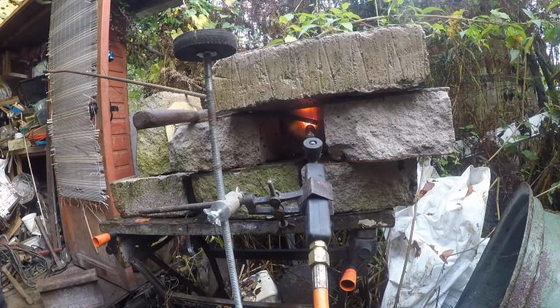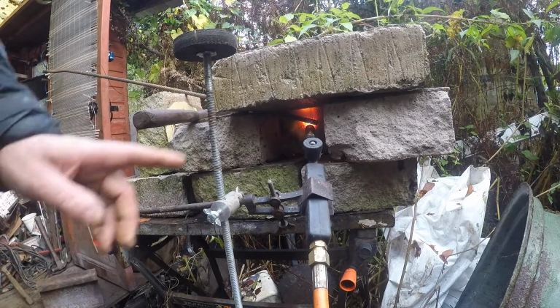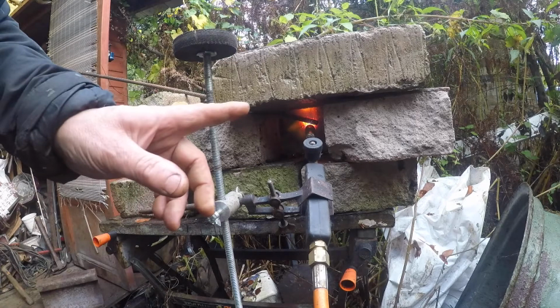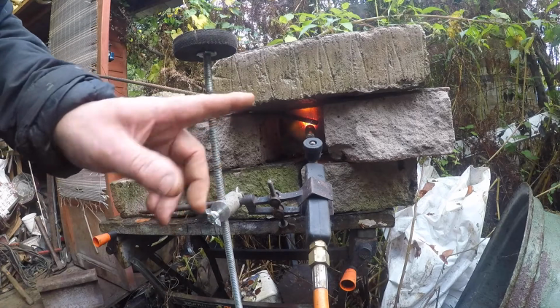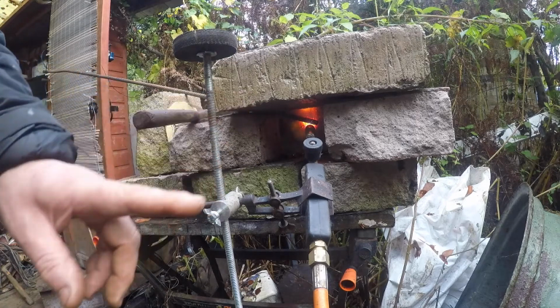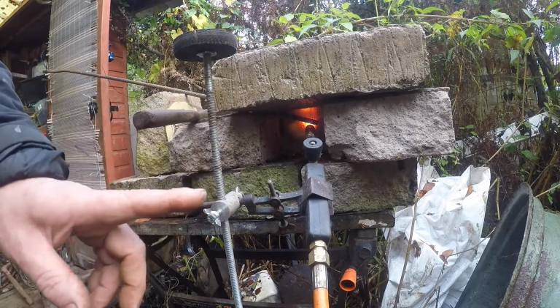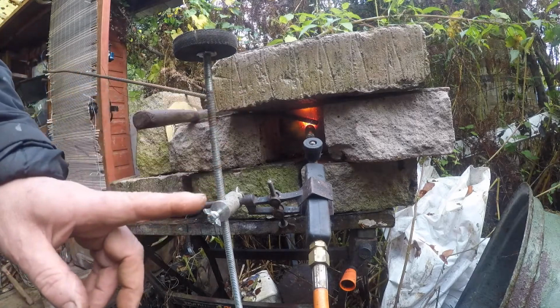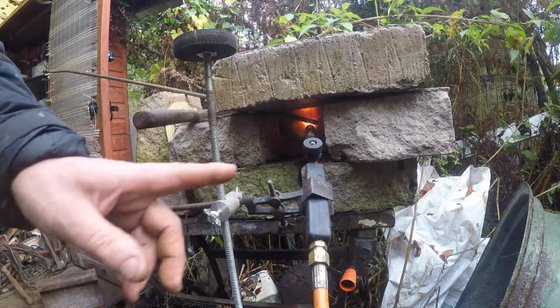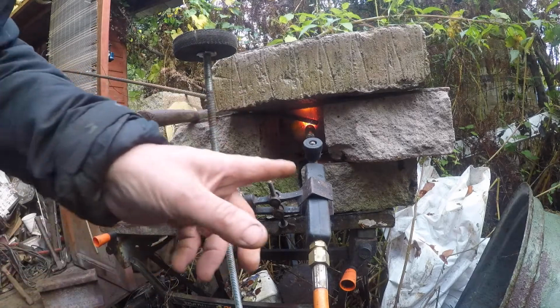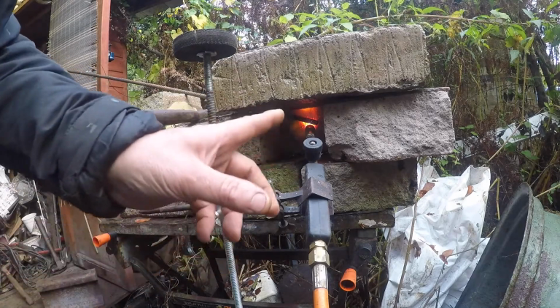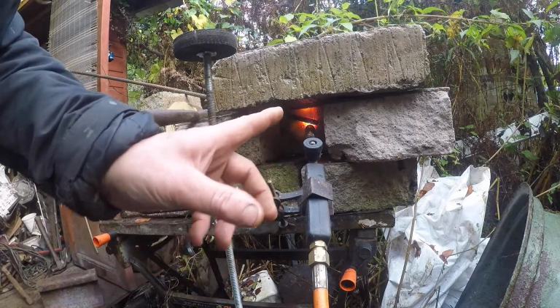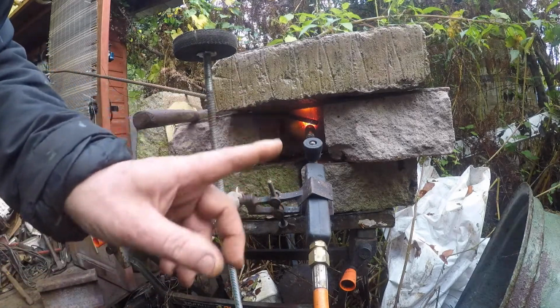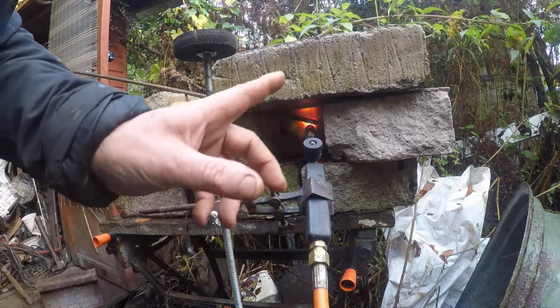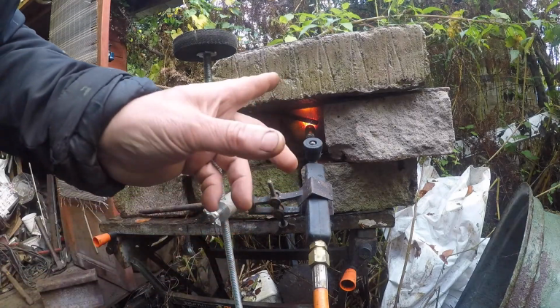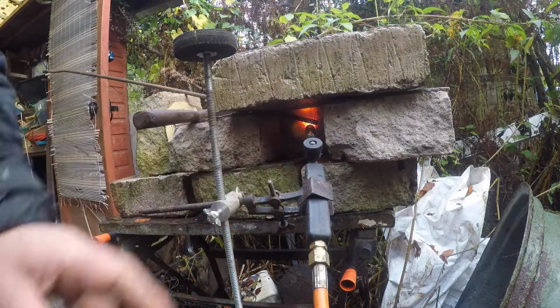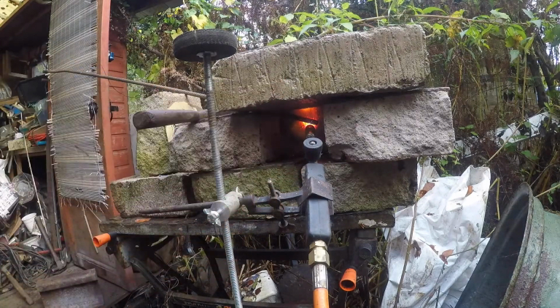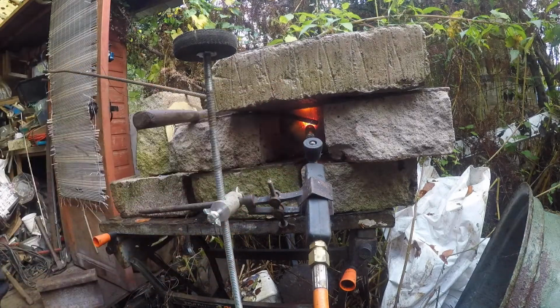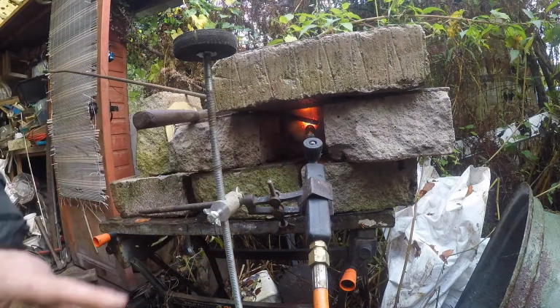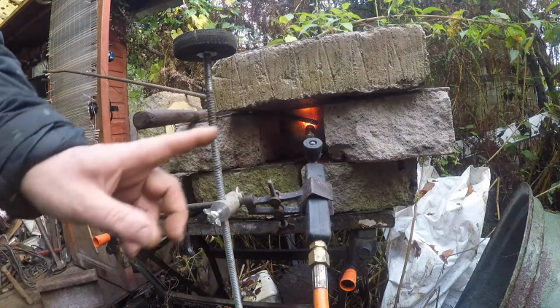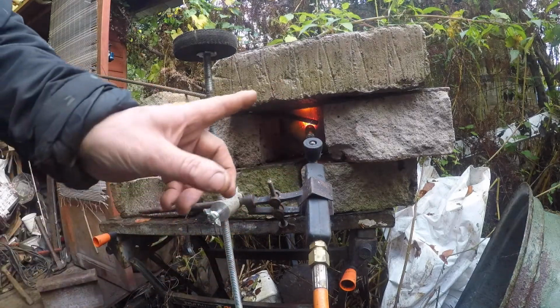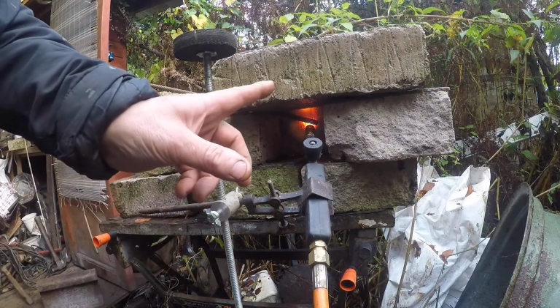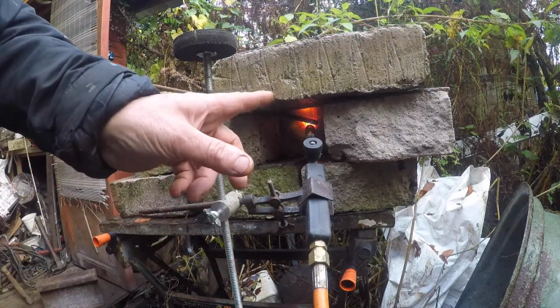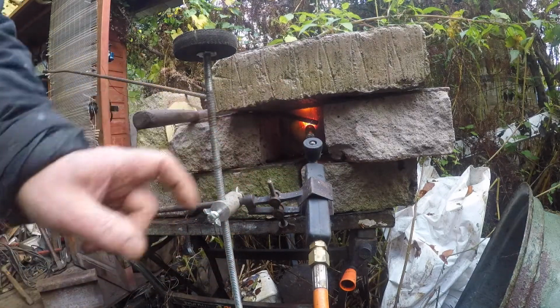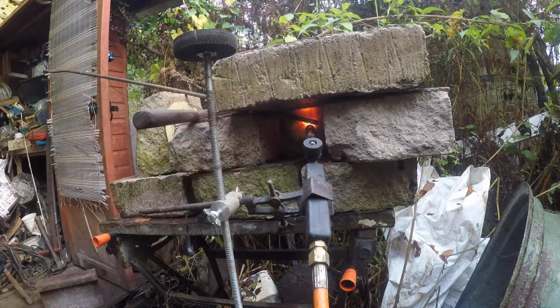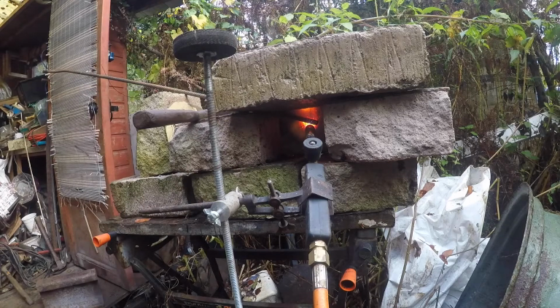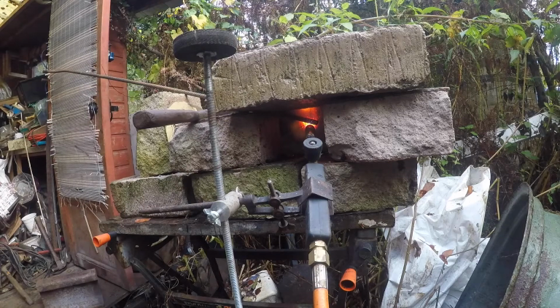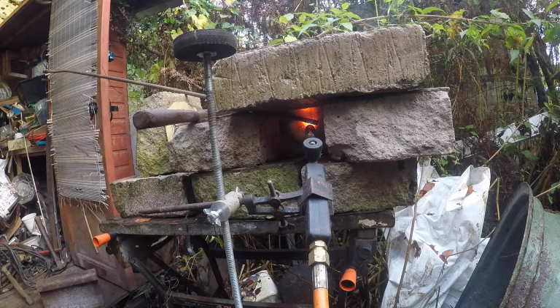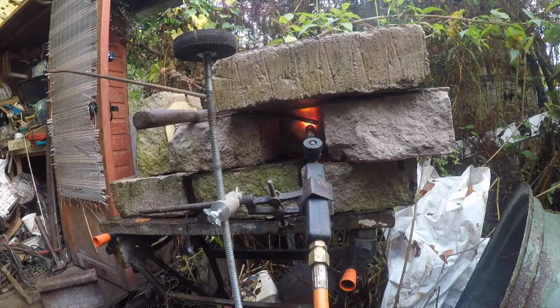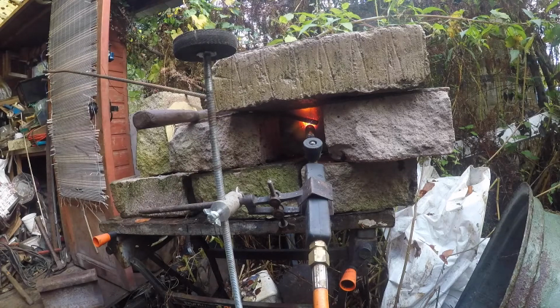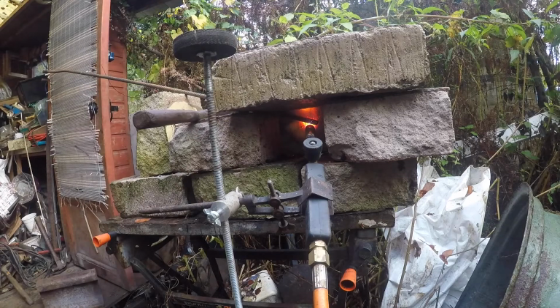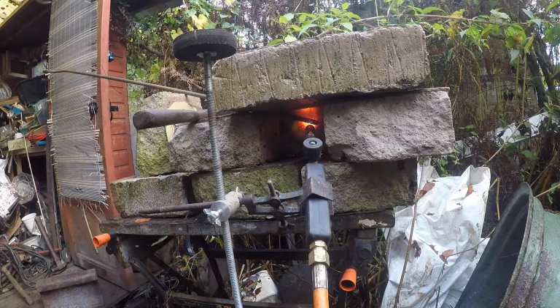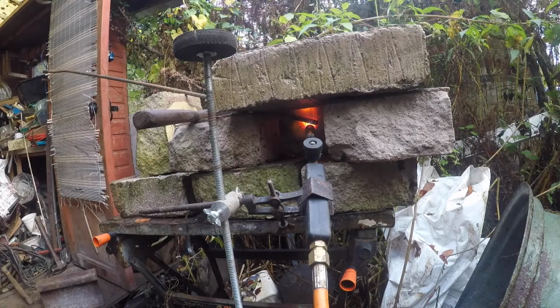It's a very crude forge — just a propane torch. It's only some more bricks going onto the steel, and it's just getting hot enough to work.